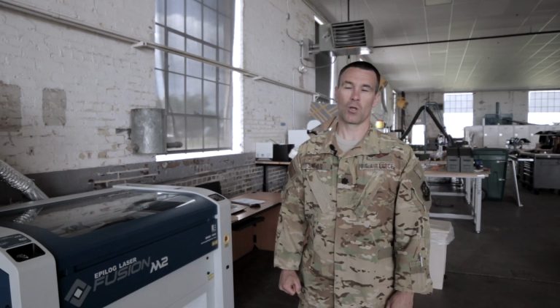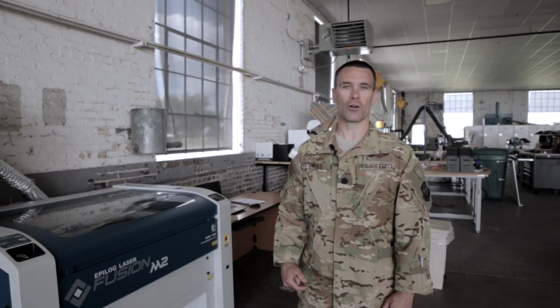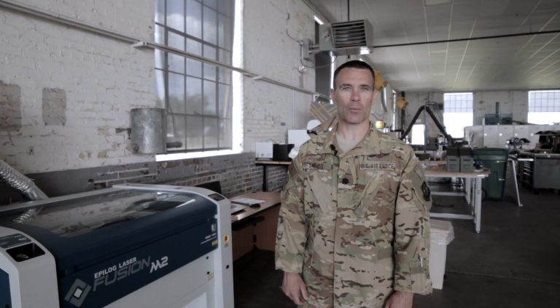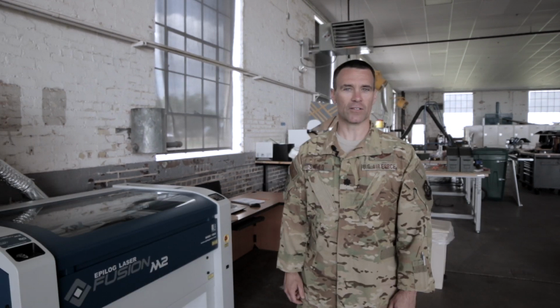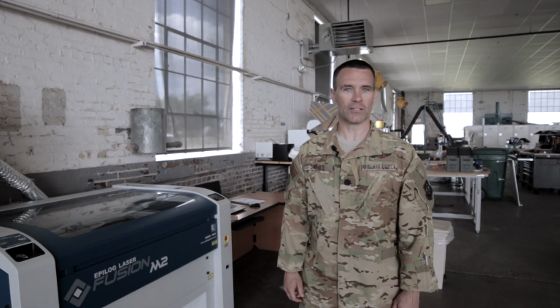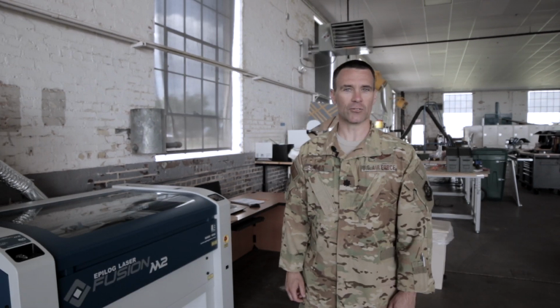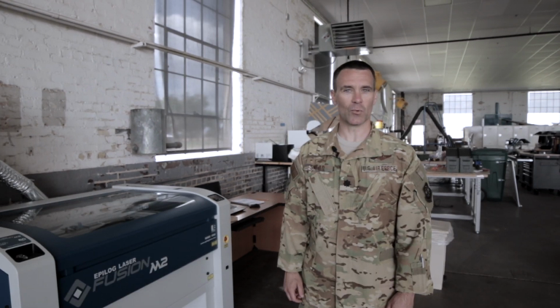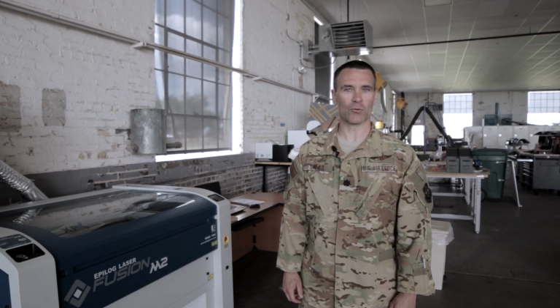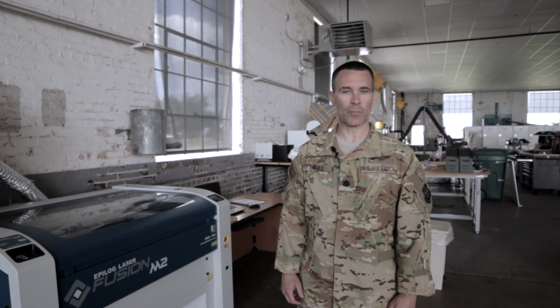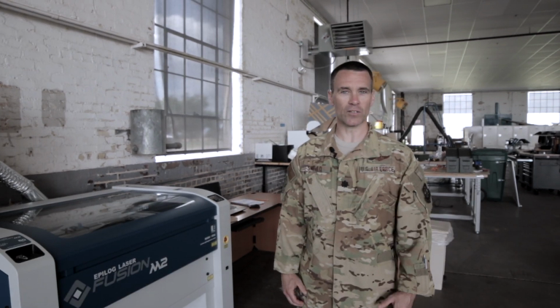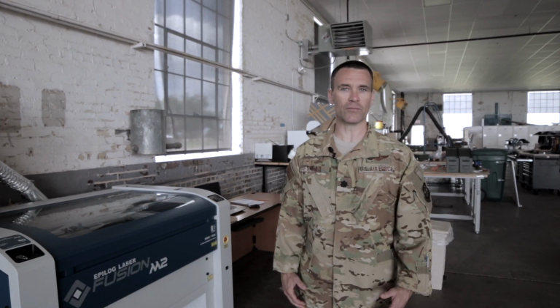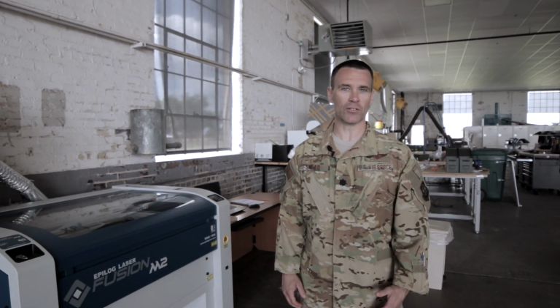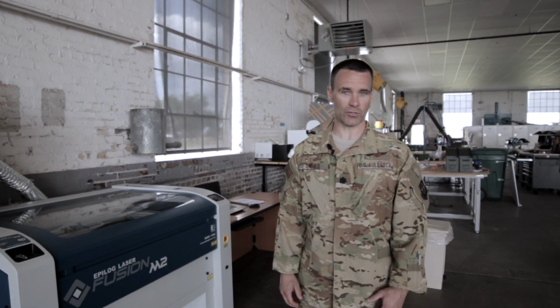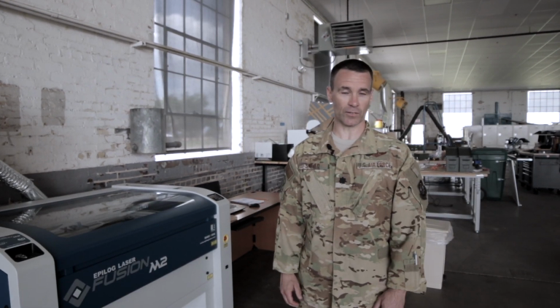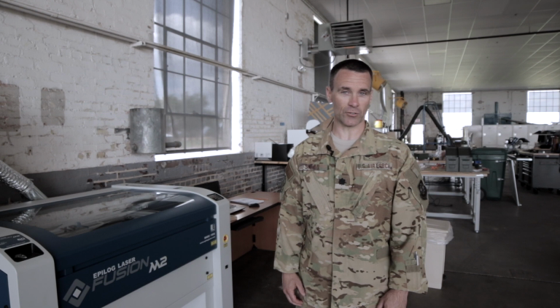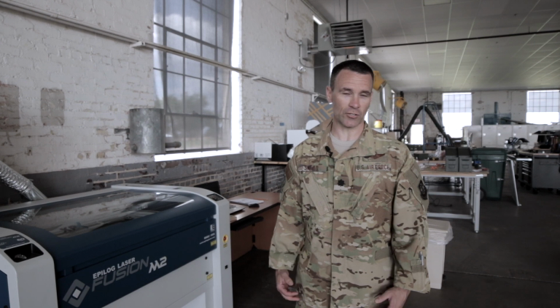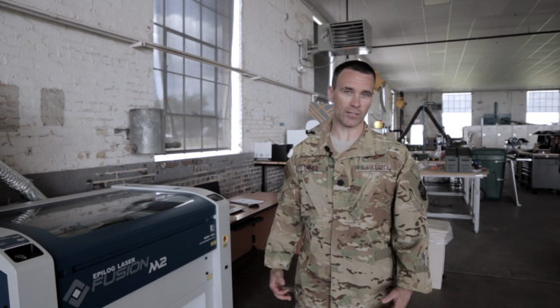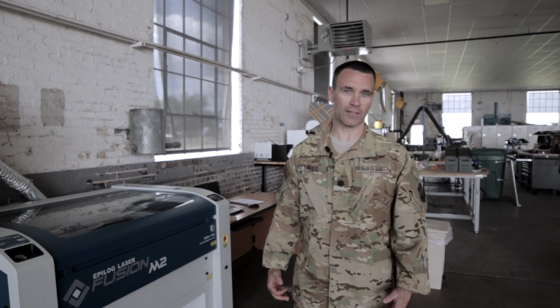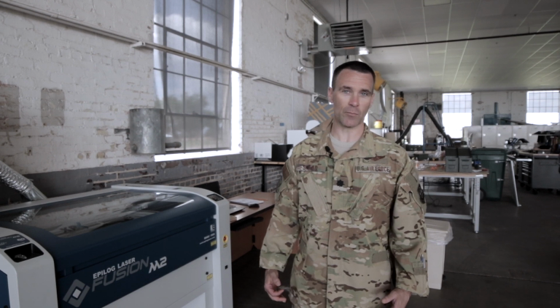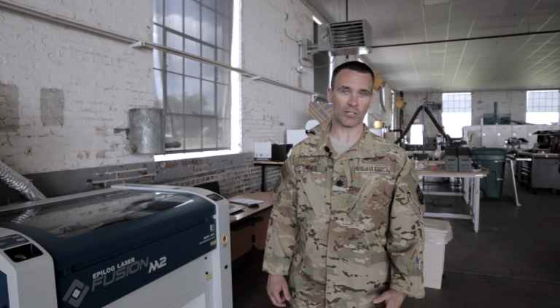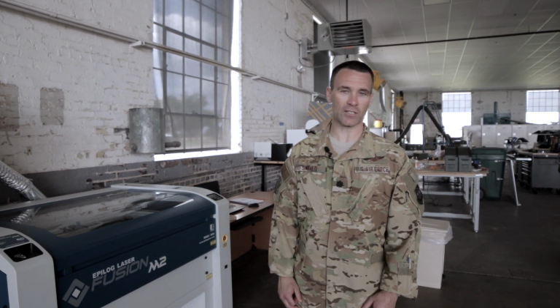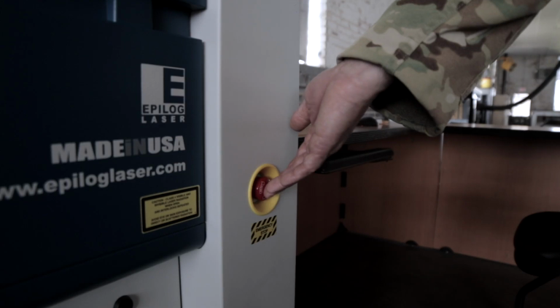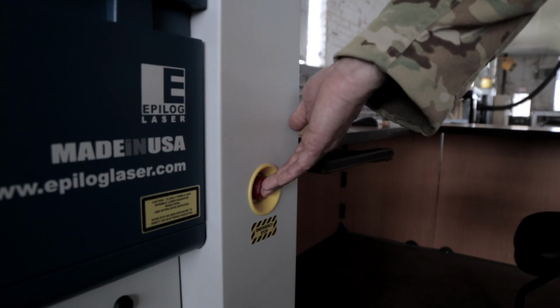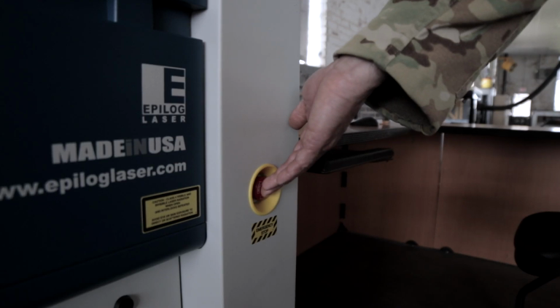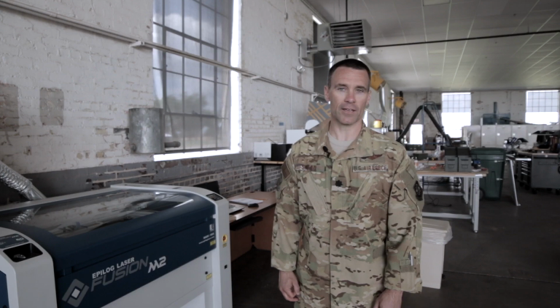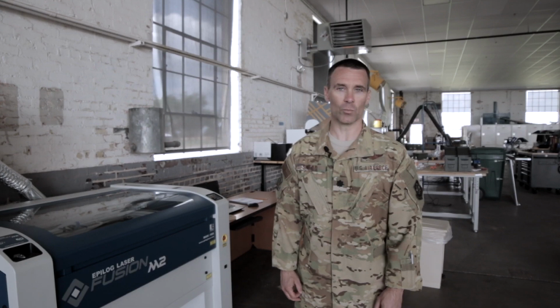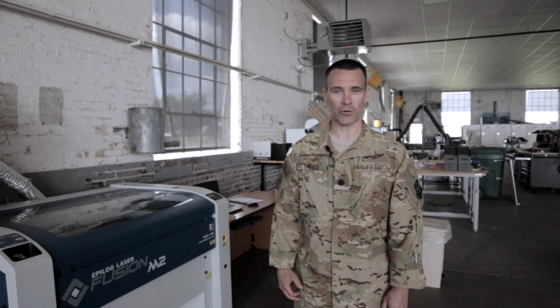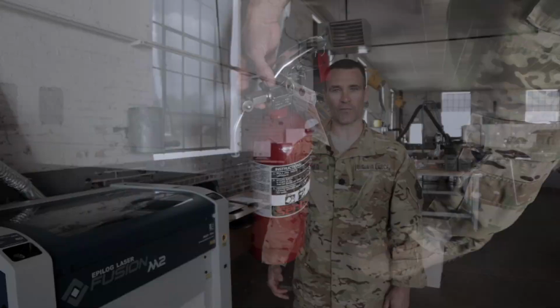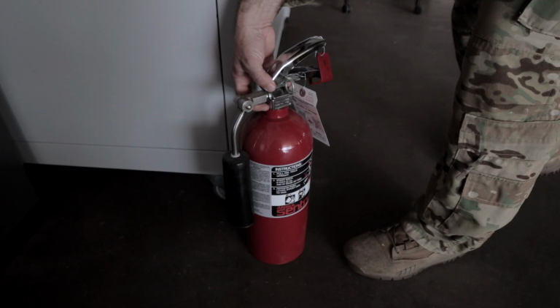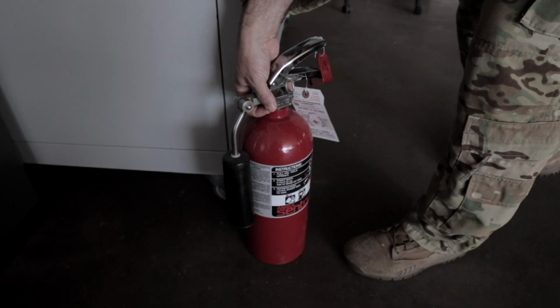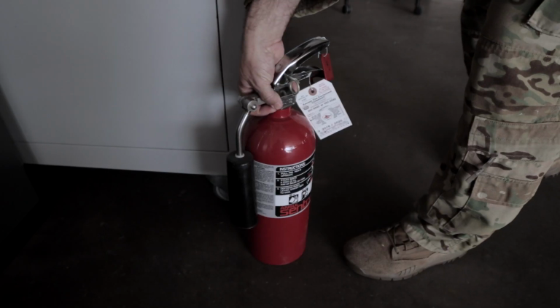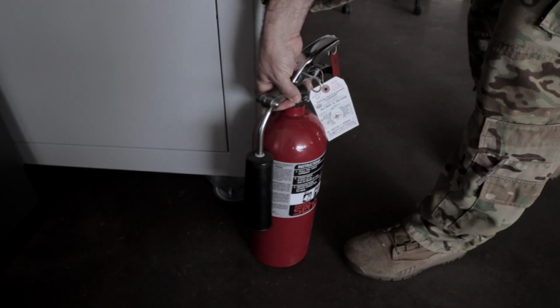While you're operating this laser, it's important to remember the safety features of the laser, such as the emergency stop button and where your fire extinguisher is located.